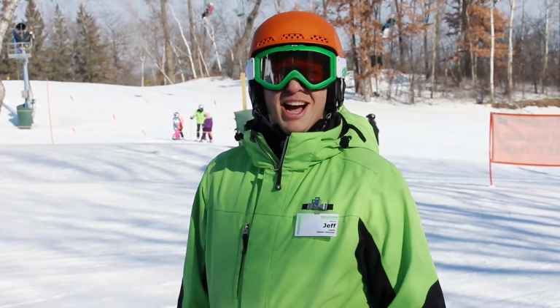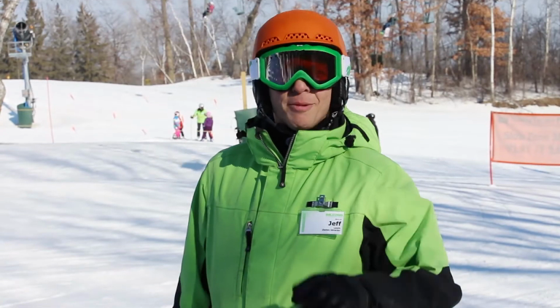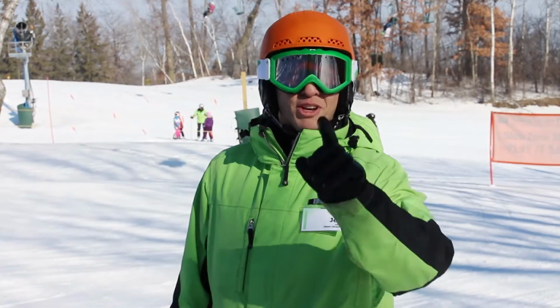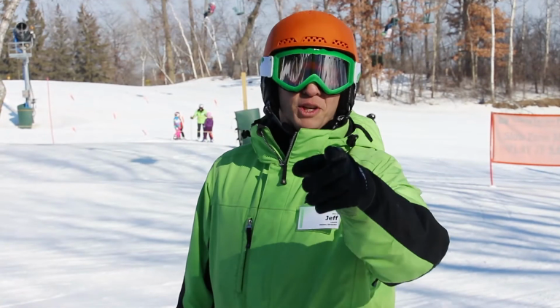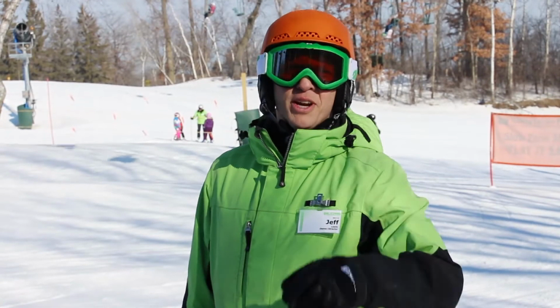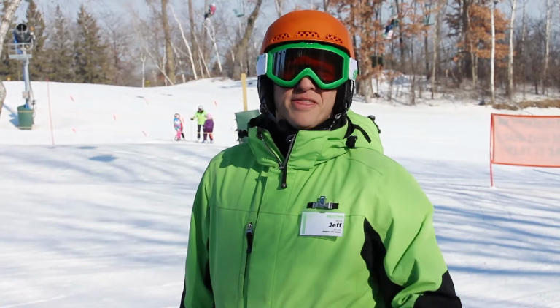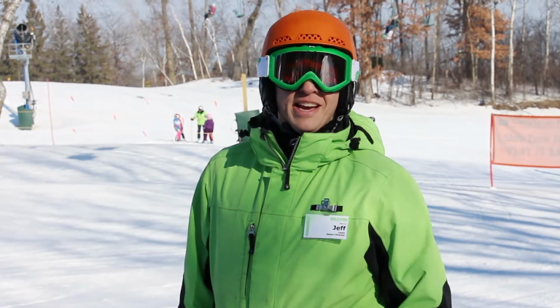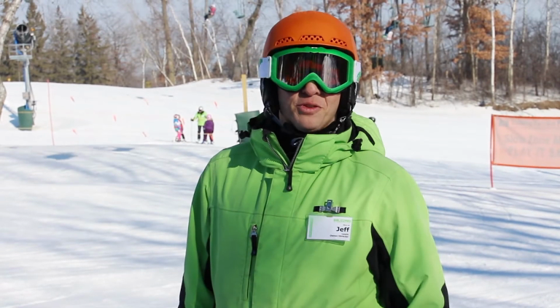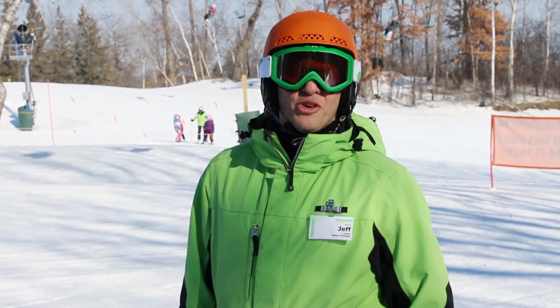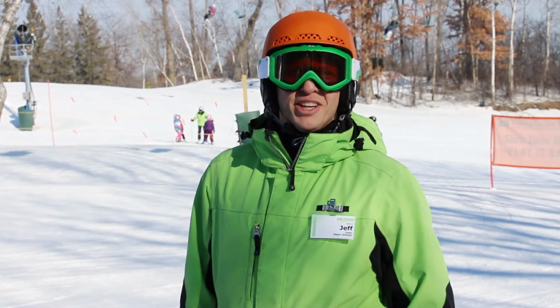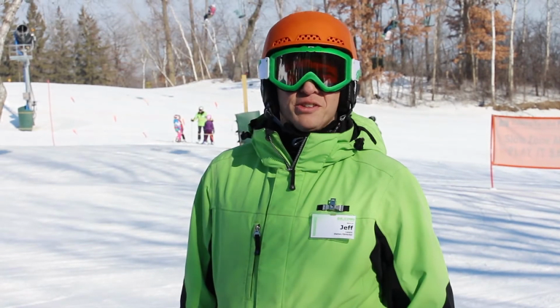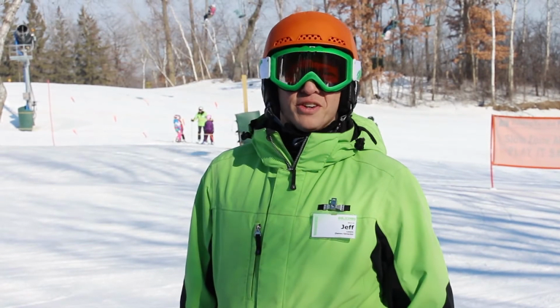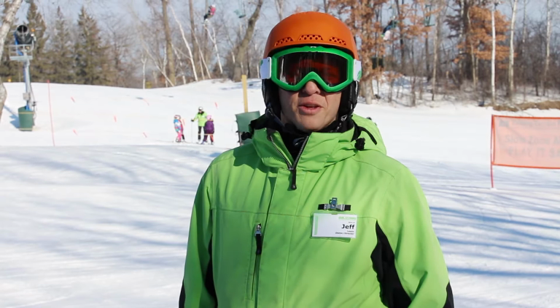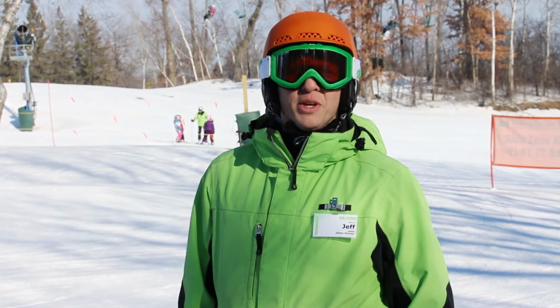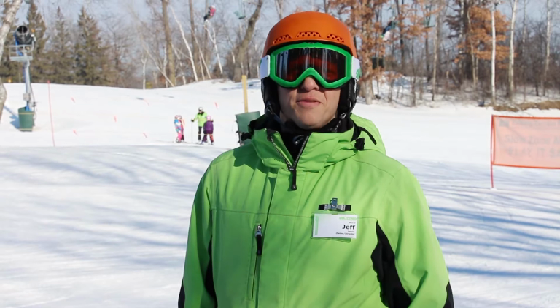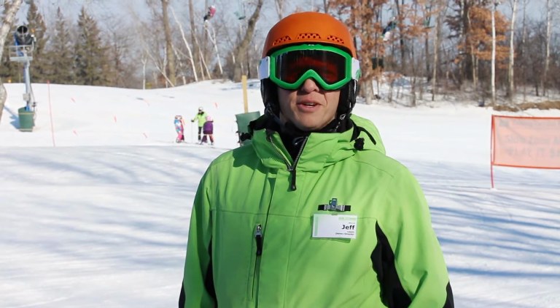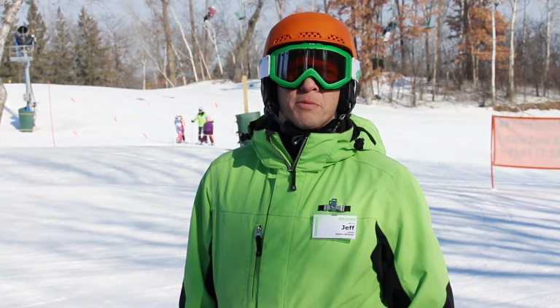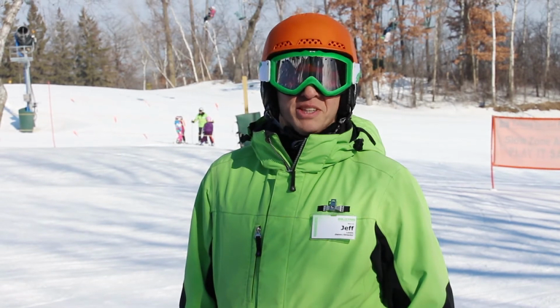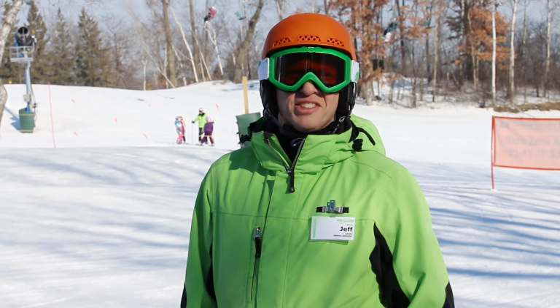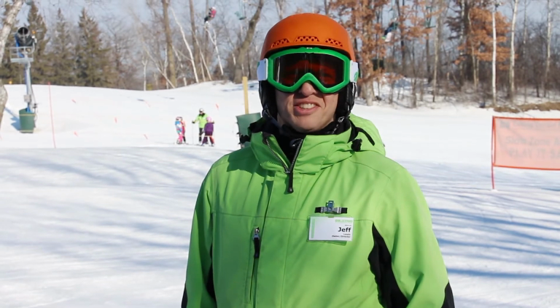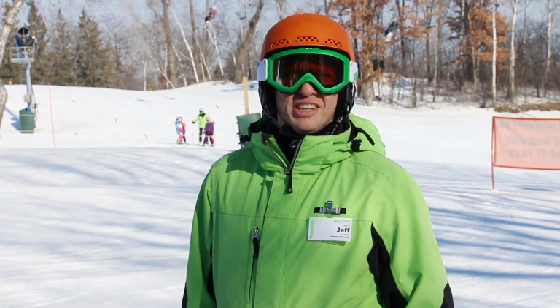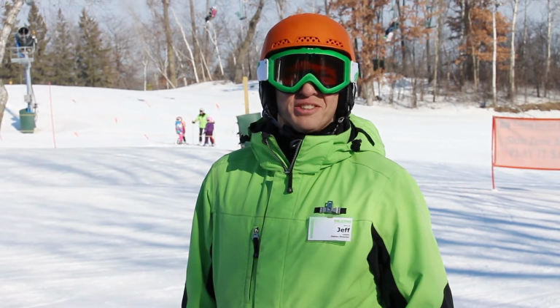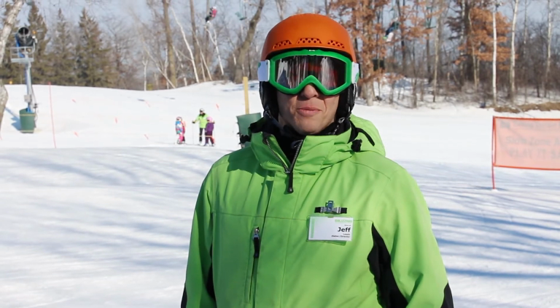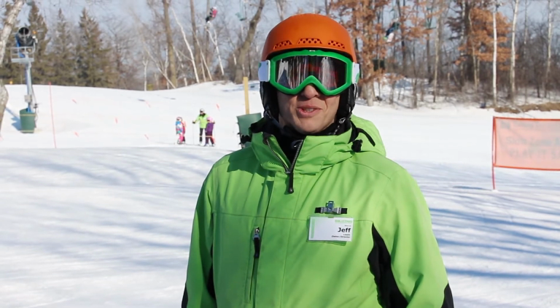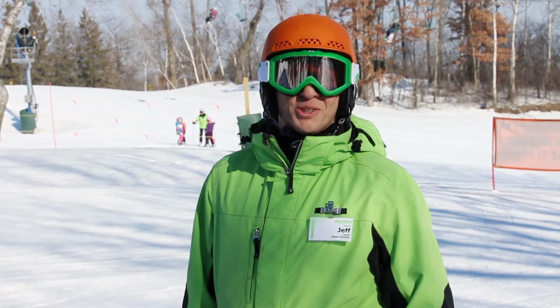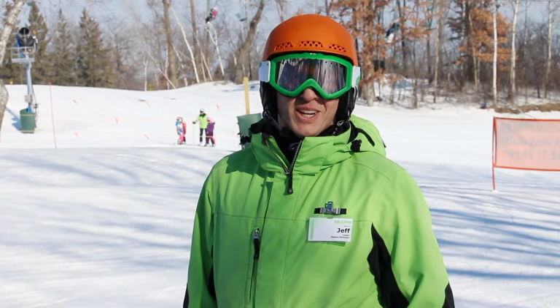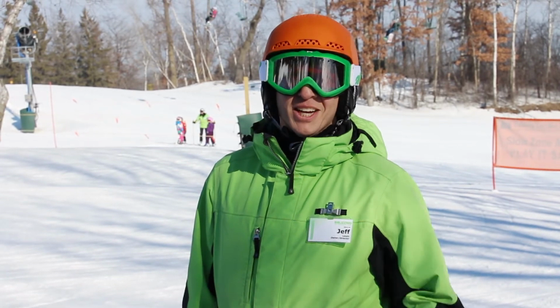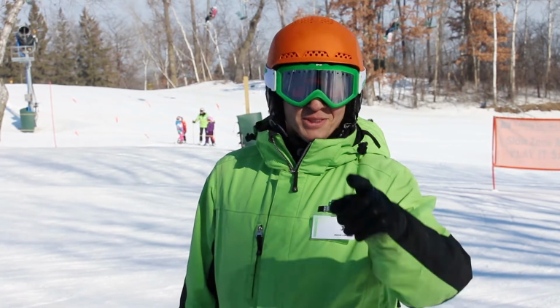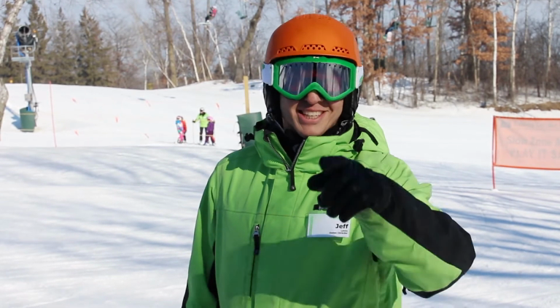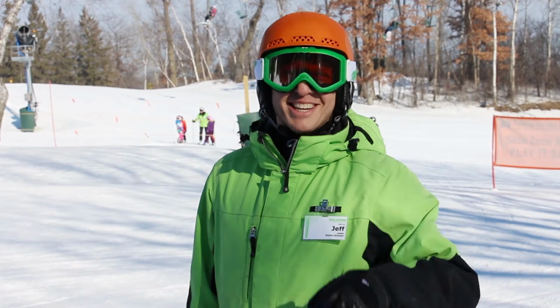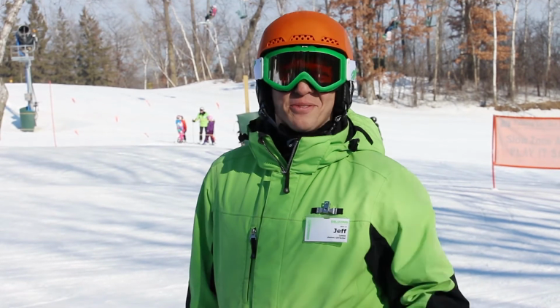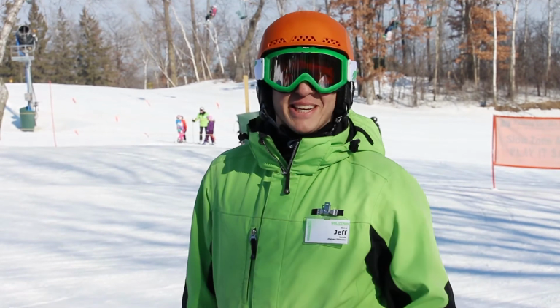I'm Jeff Lewin. Thanks for joining us for another week of fun with Blizzard Ski and Snowboard School. We'll see you next week.